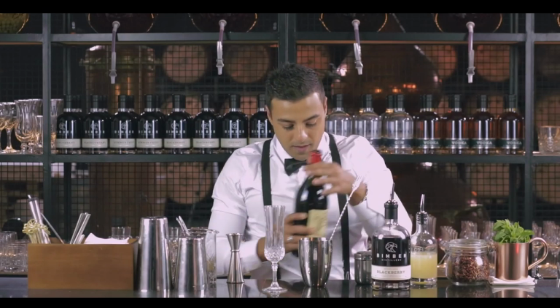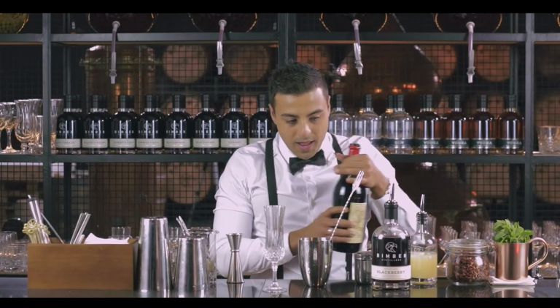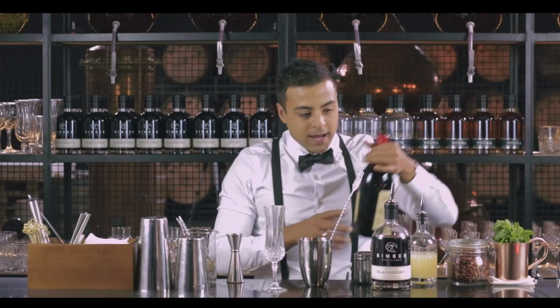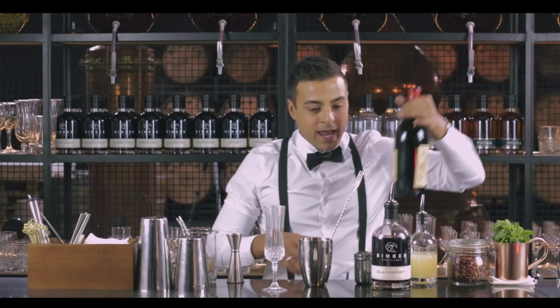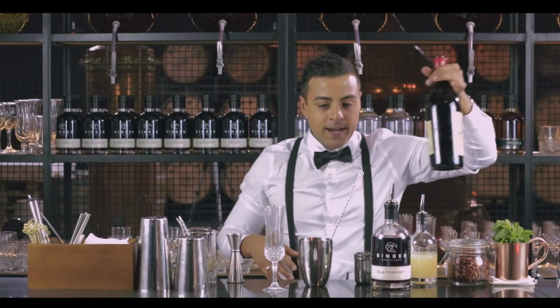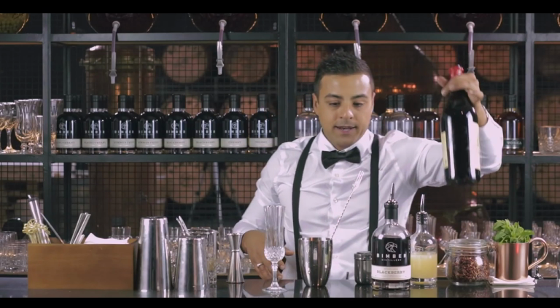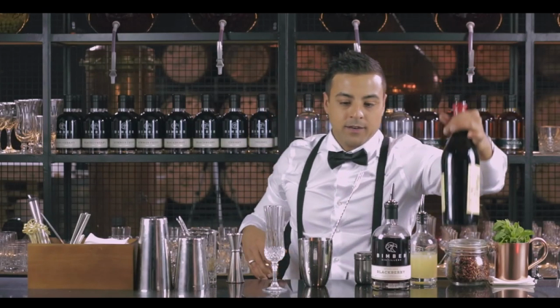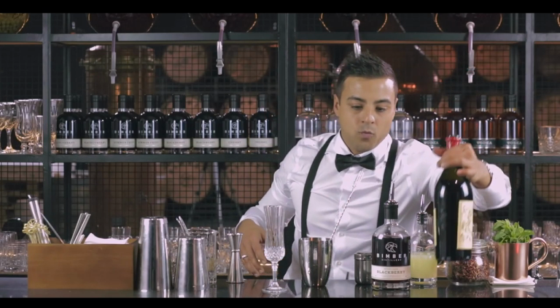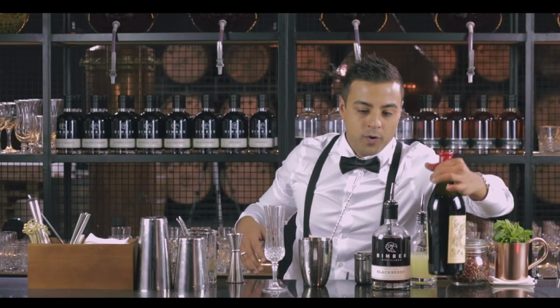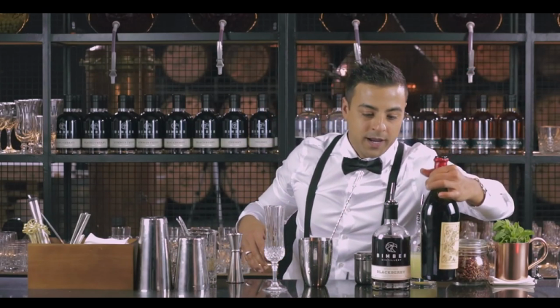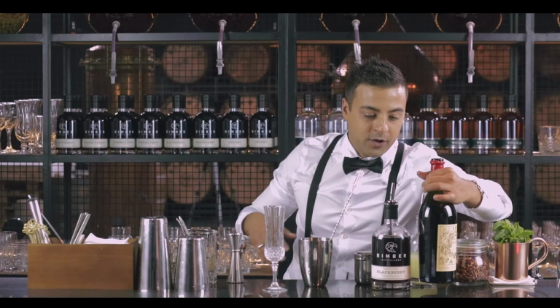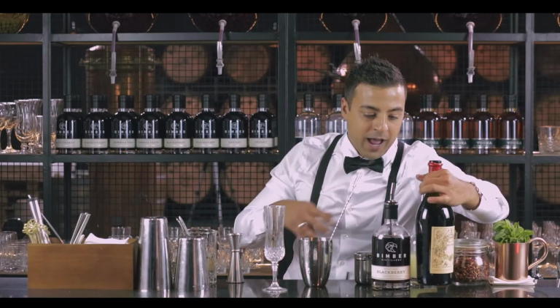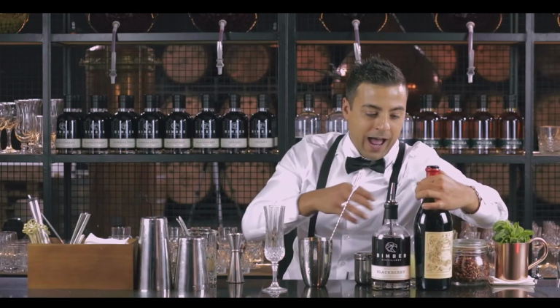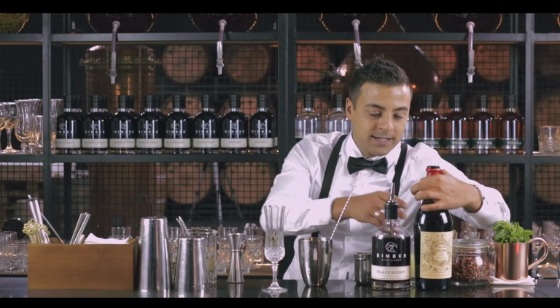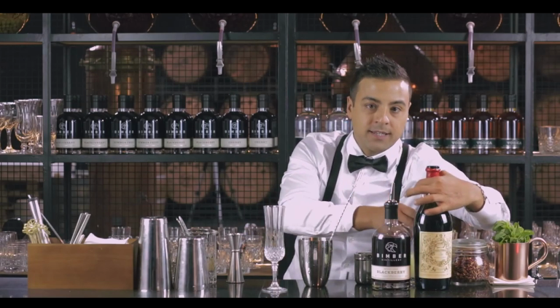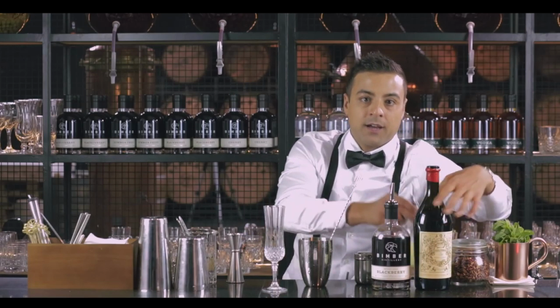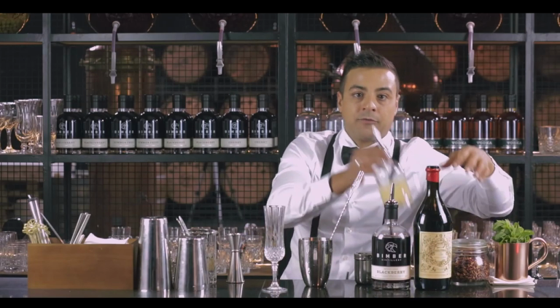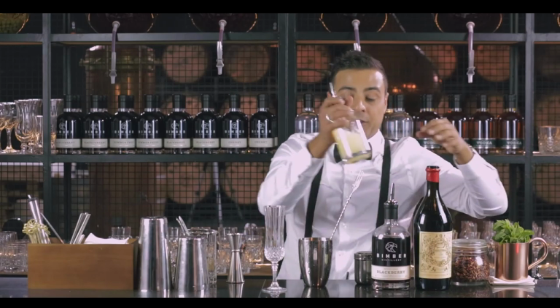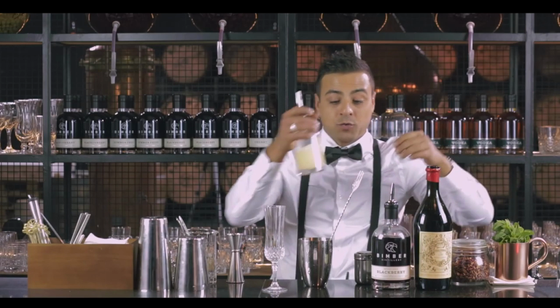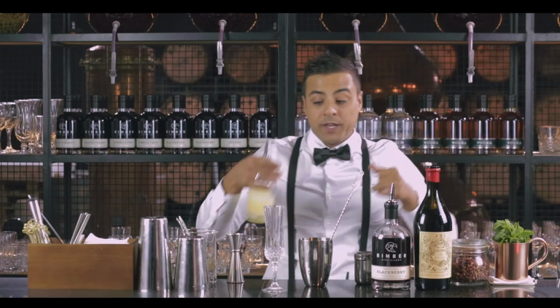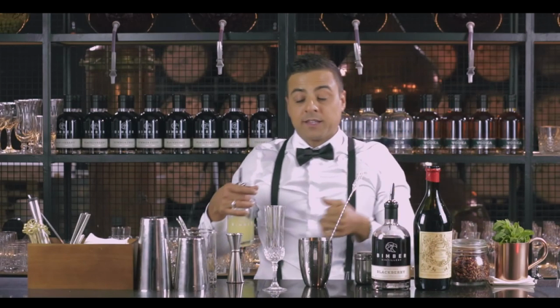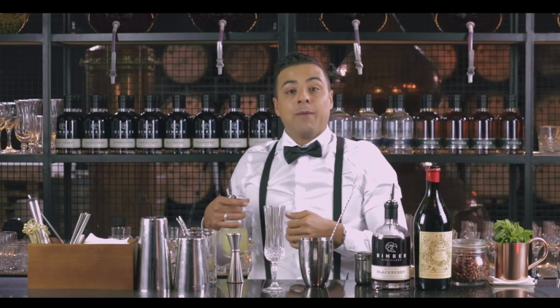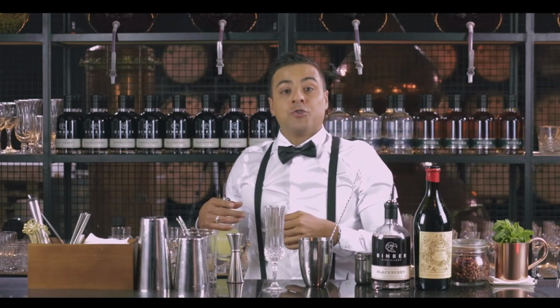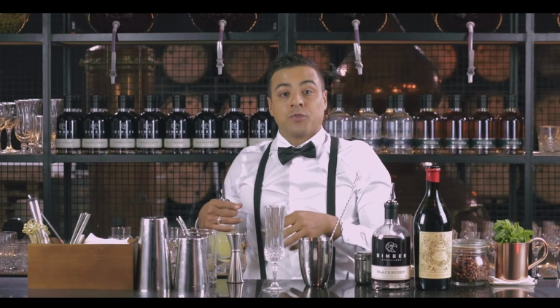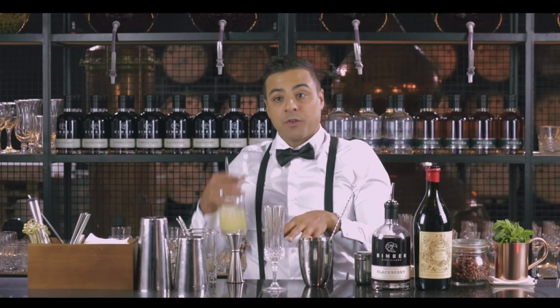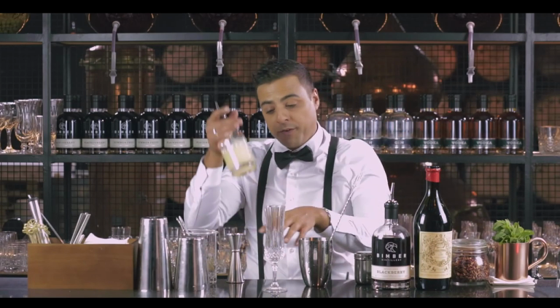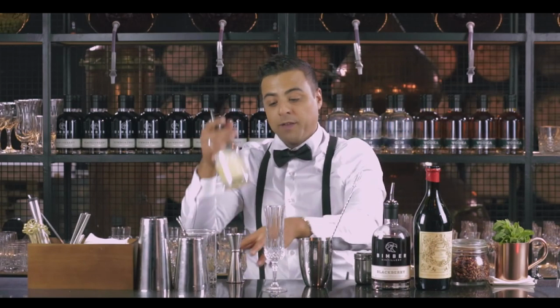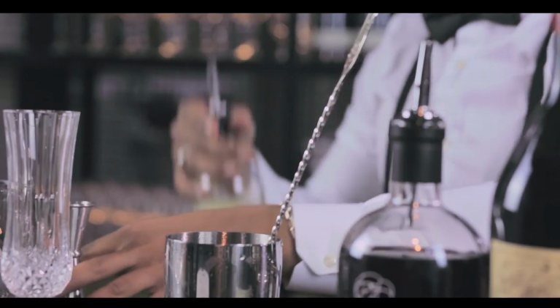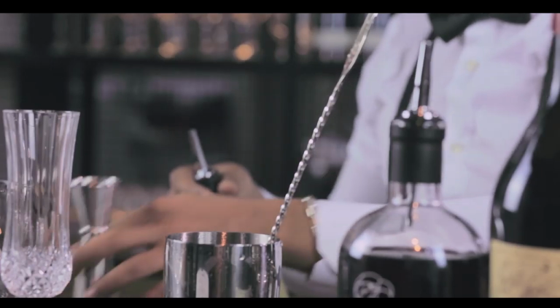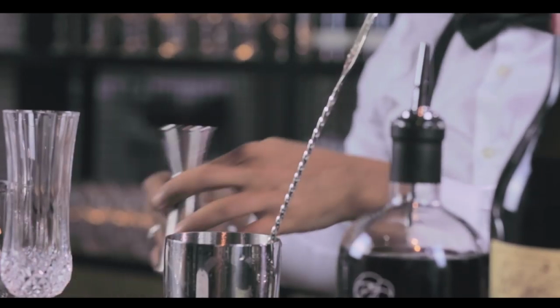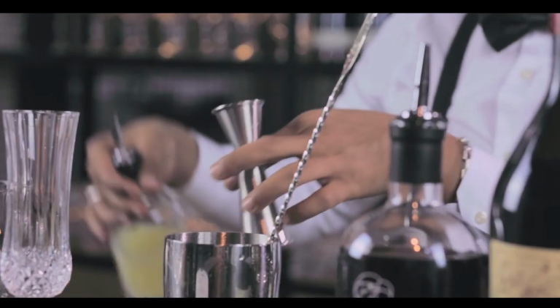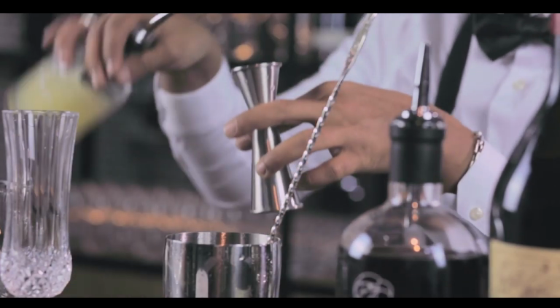And then we are going to add fresh squeezed lemon juice — 15 ml of that as well.